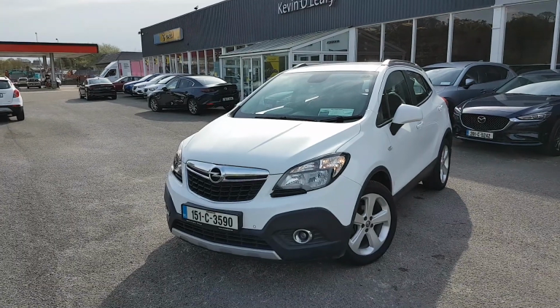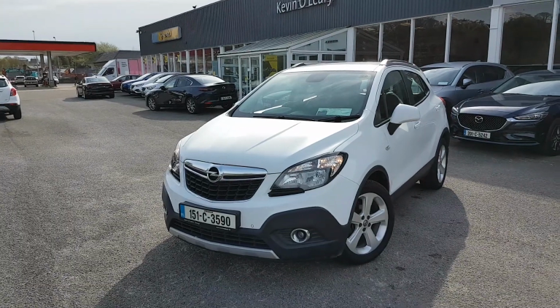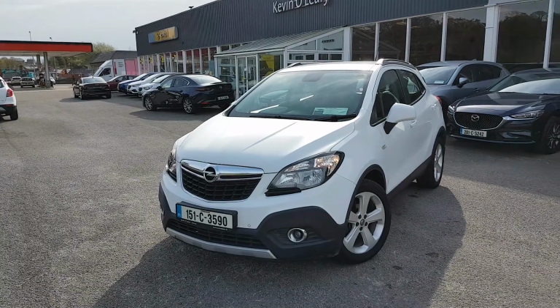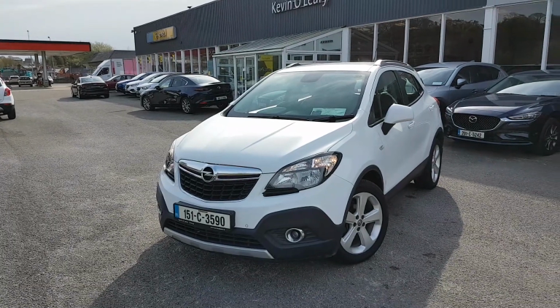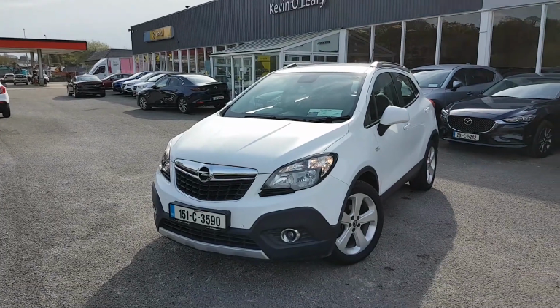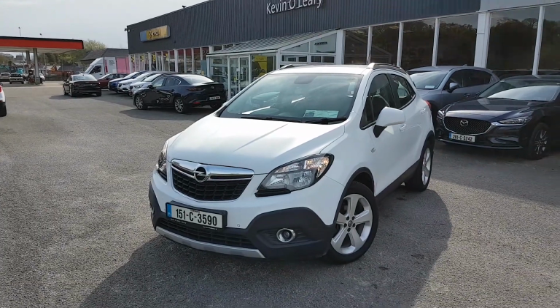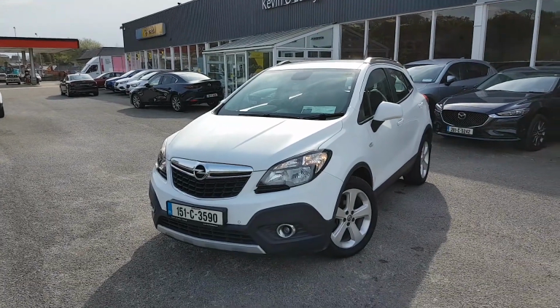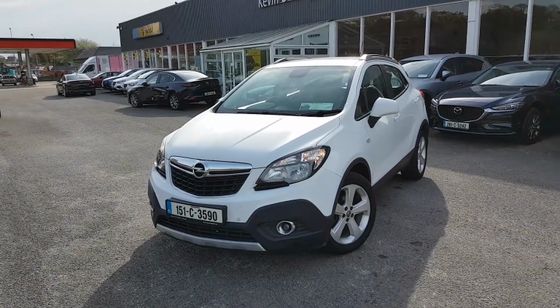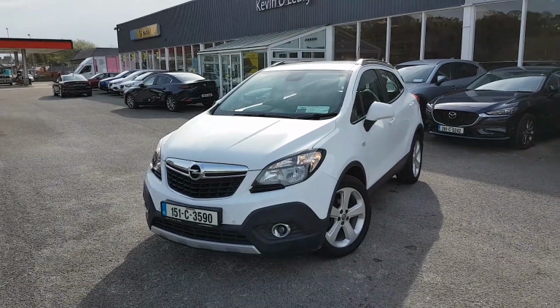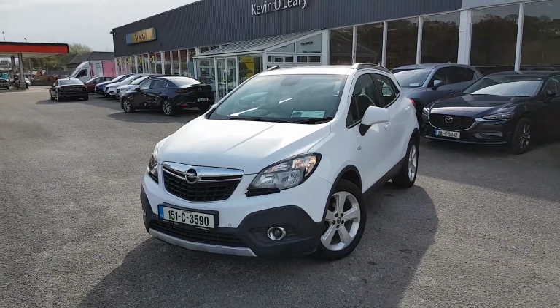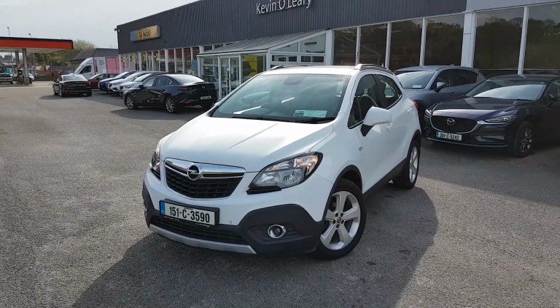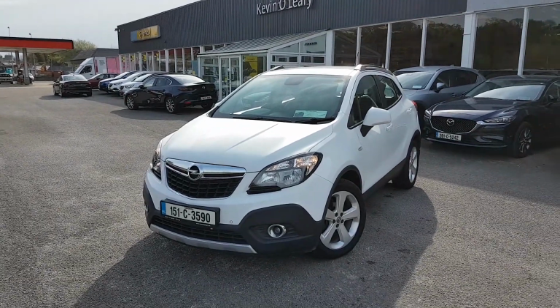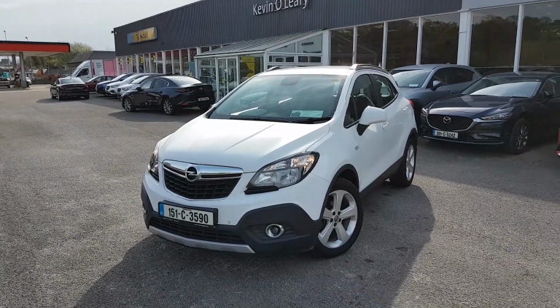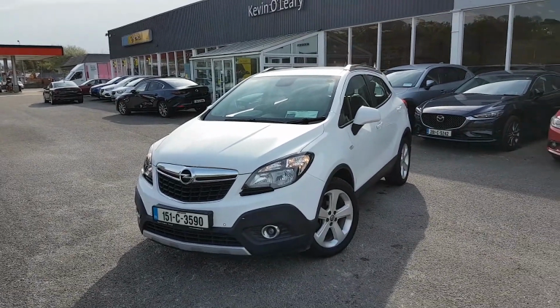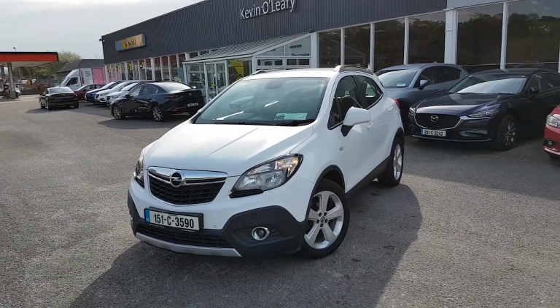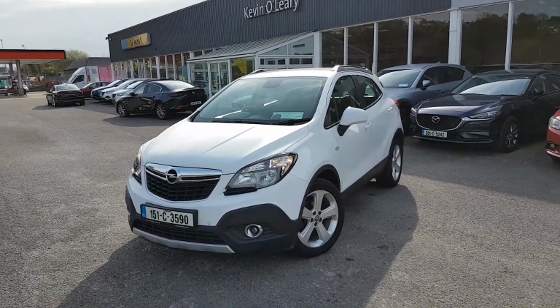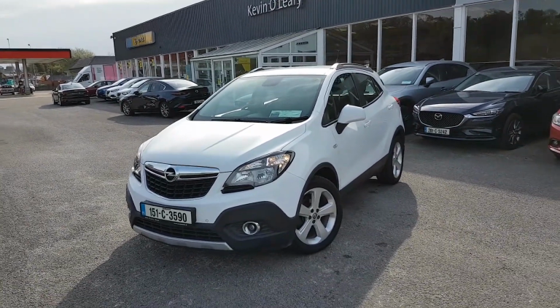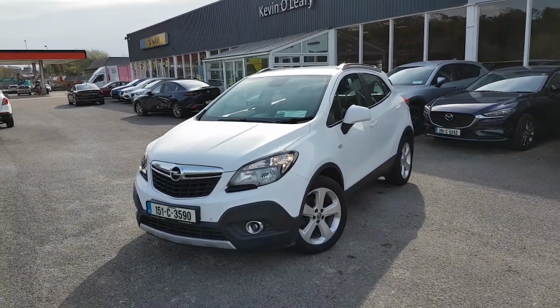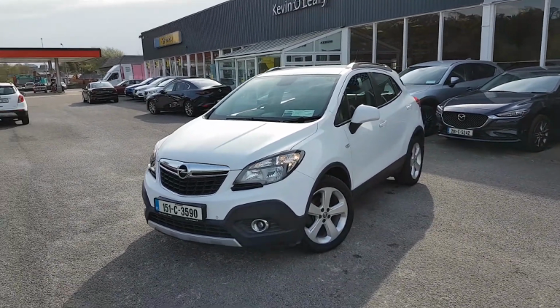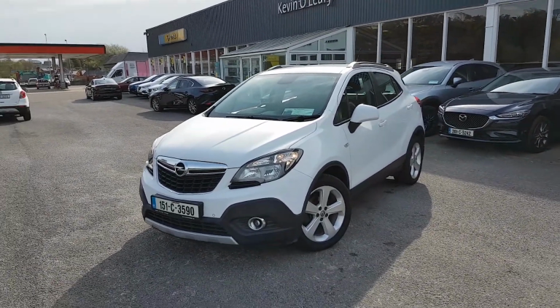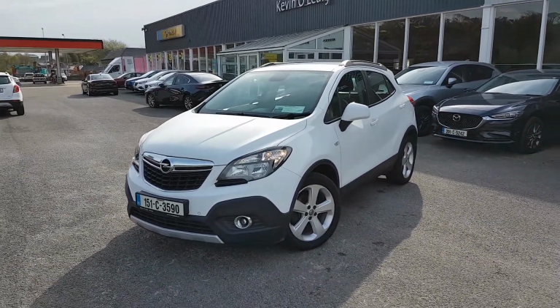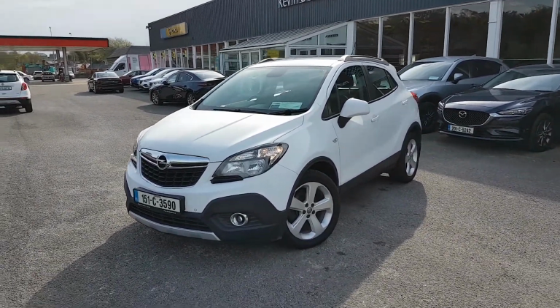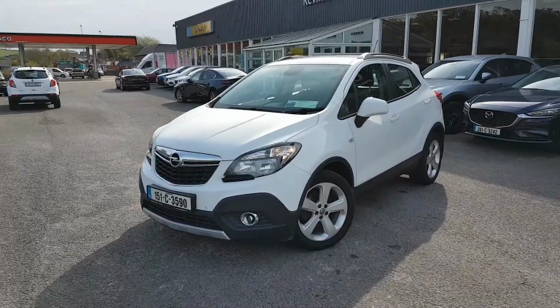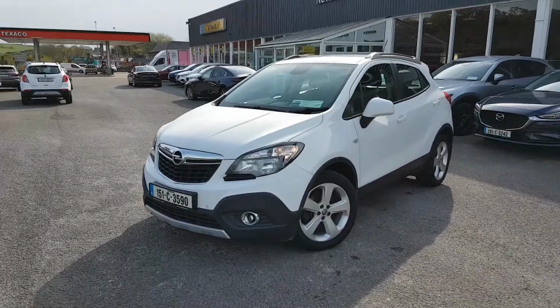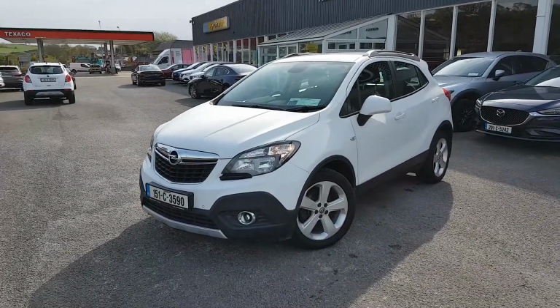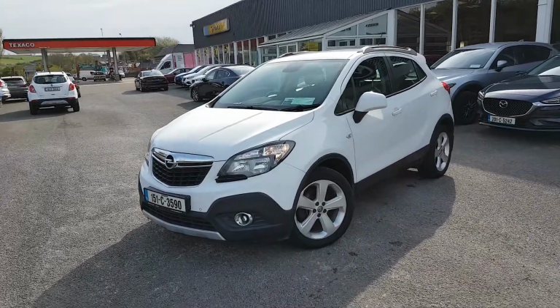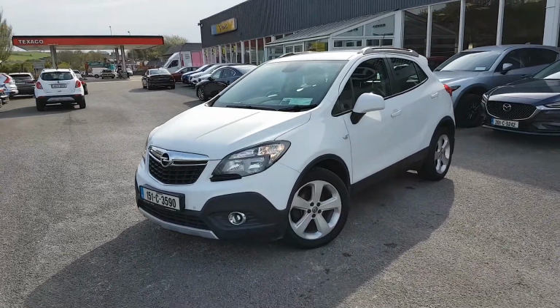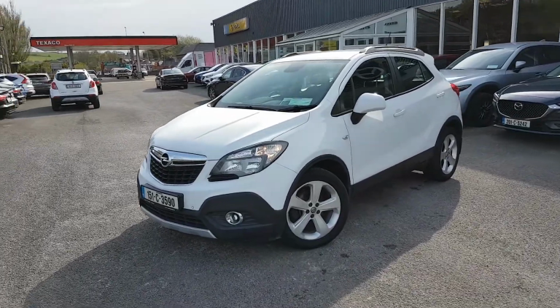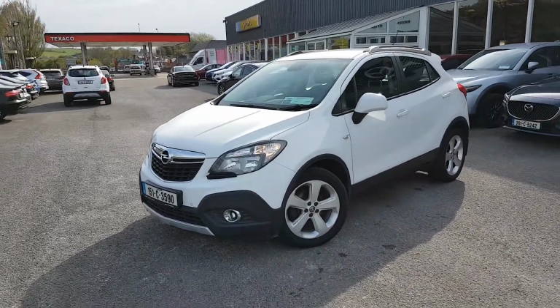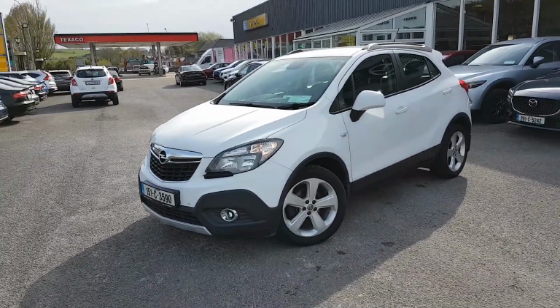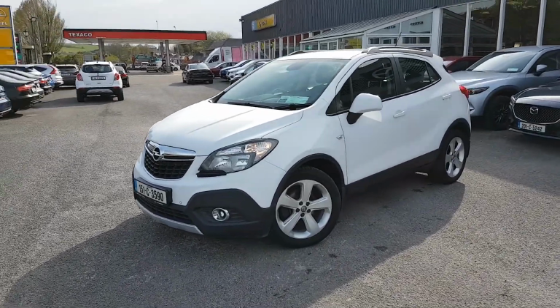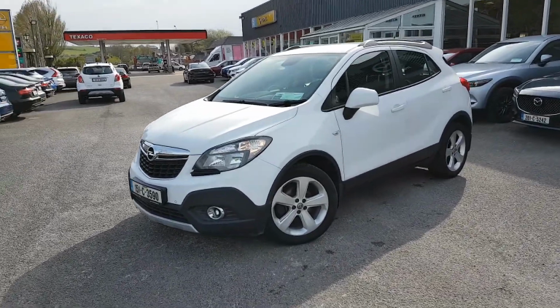Here we have our 151 Opel Mocca SC. It's a 1.7 diesel in lovely Satellite White.